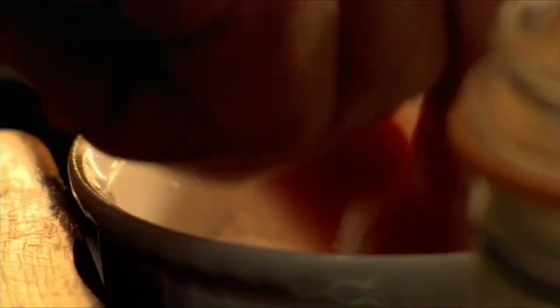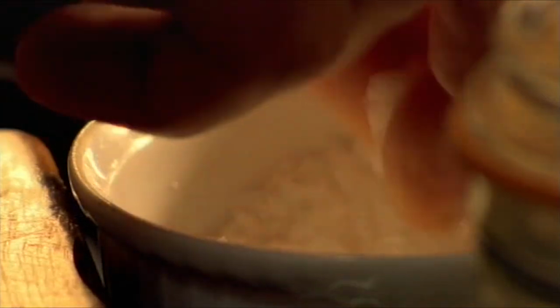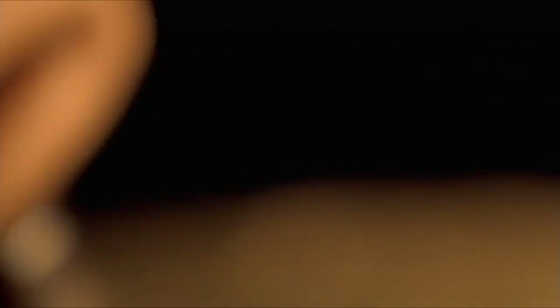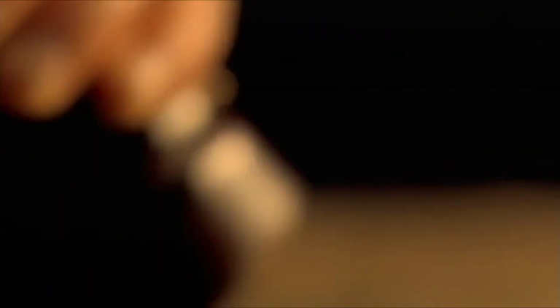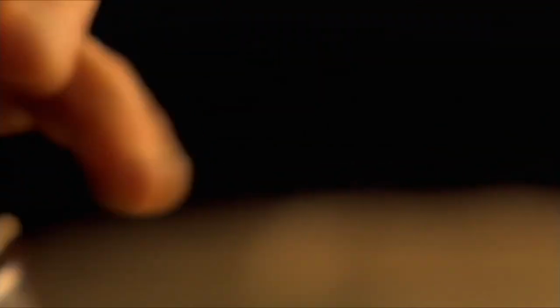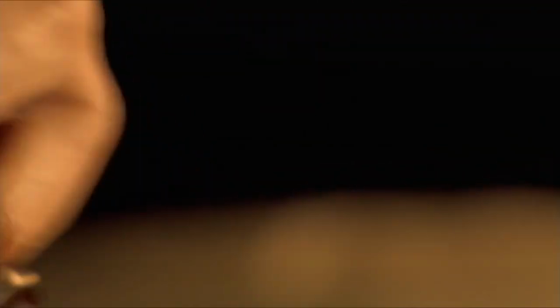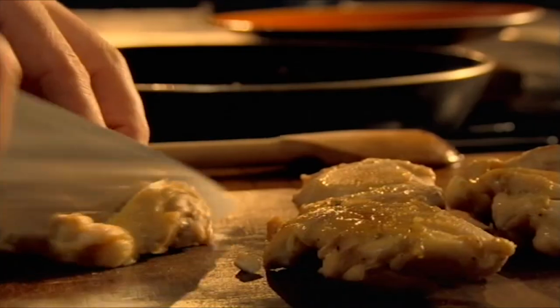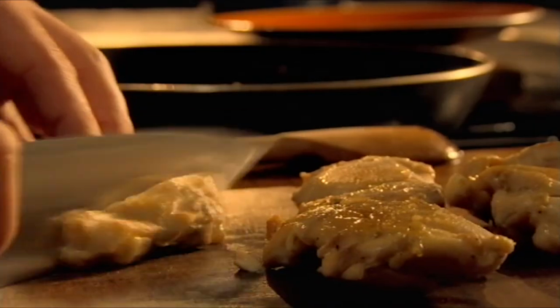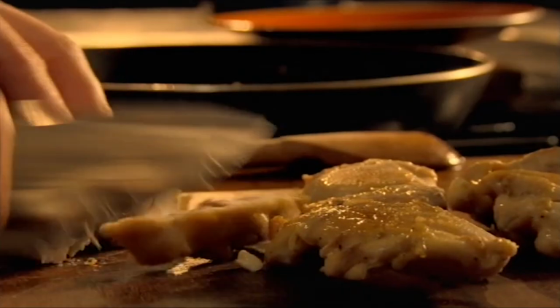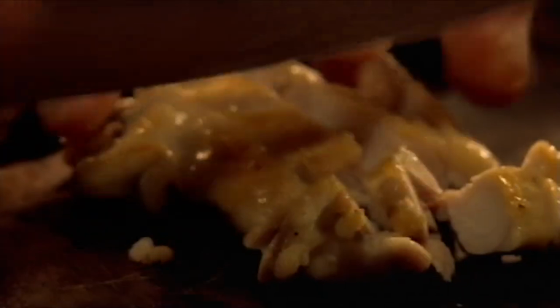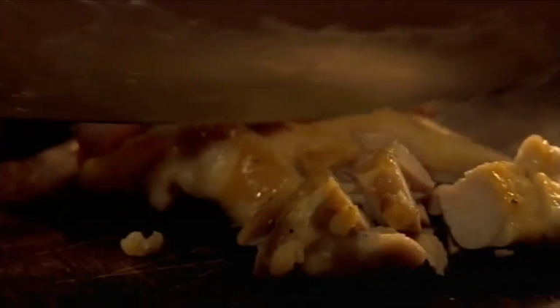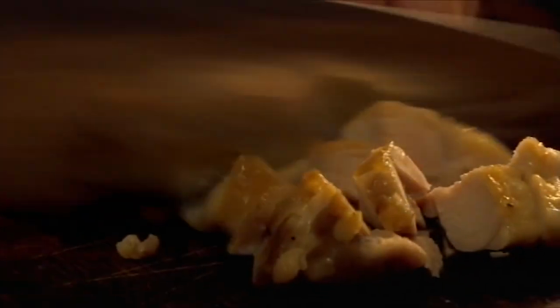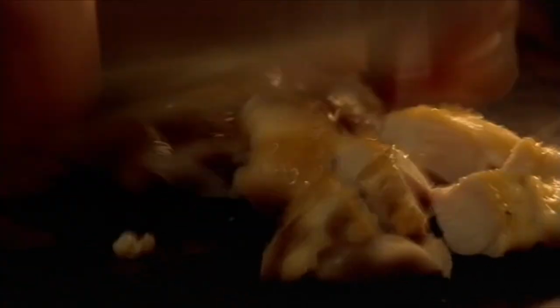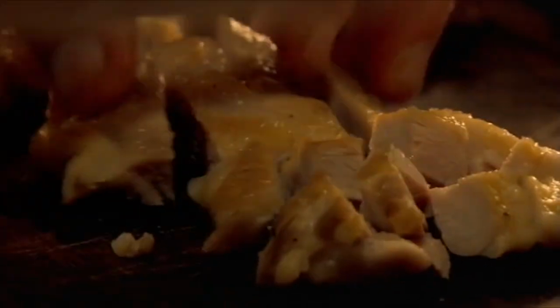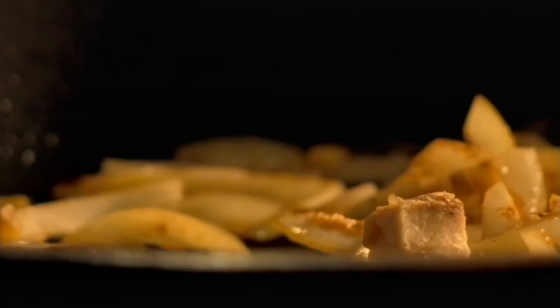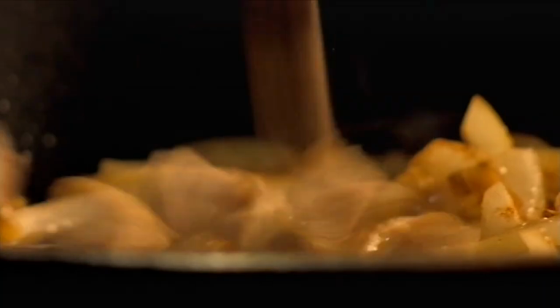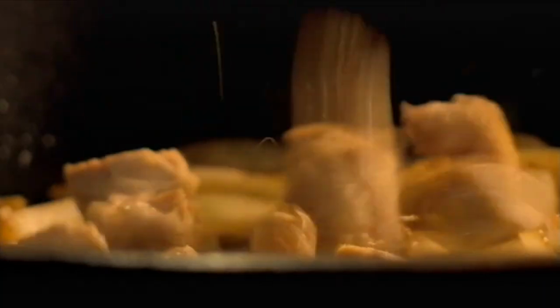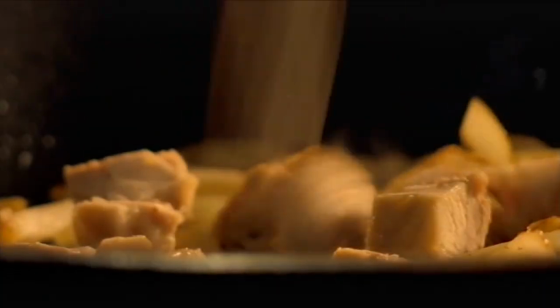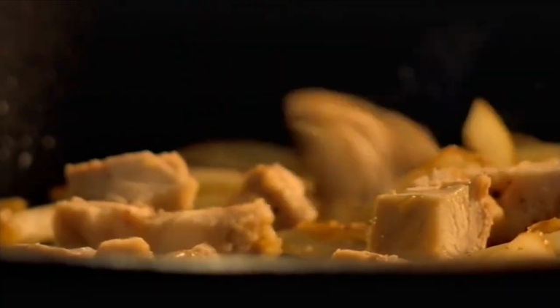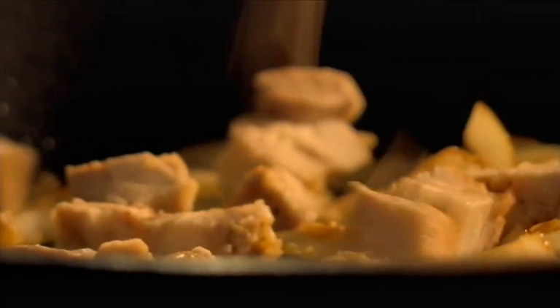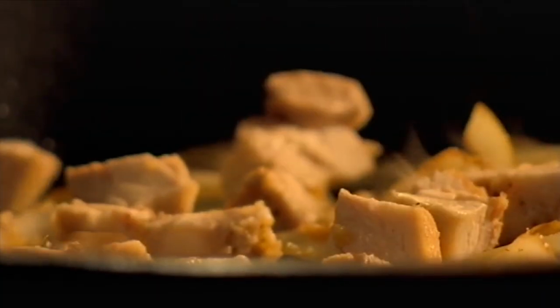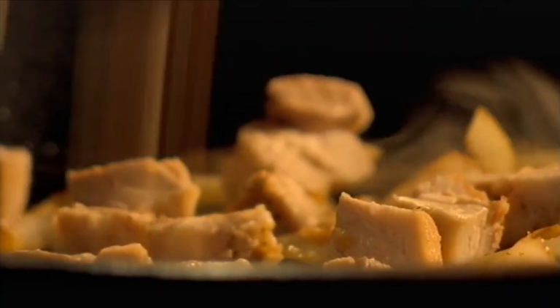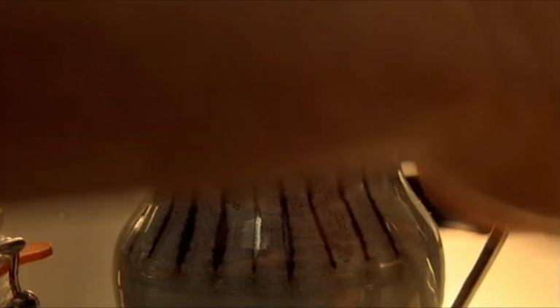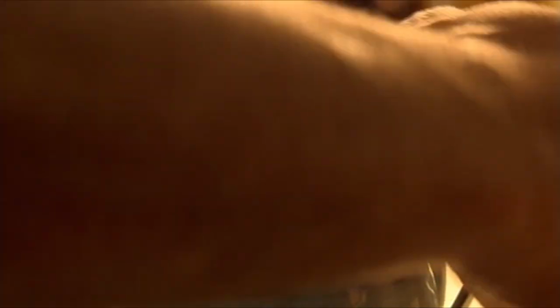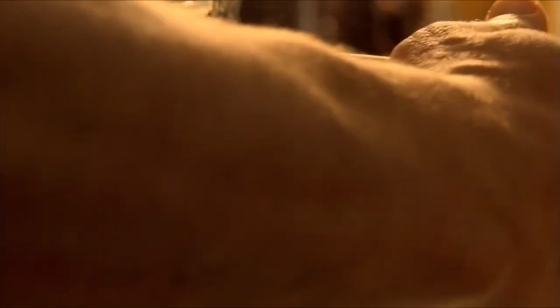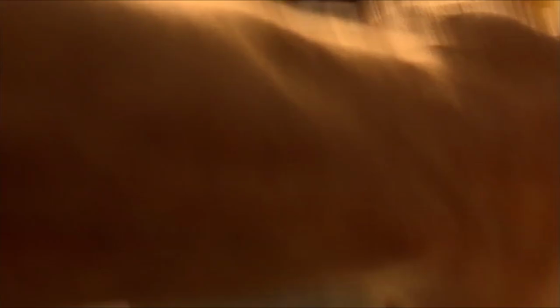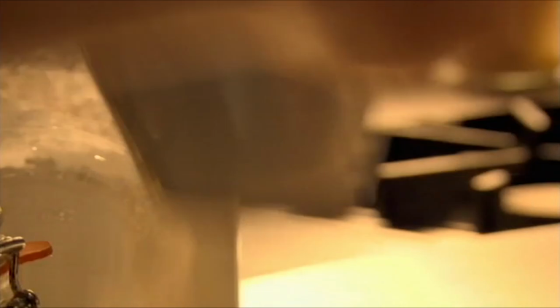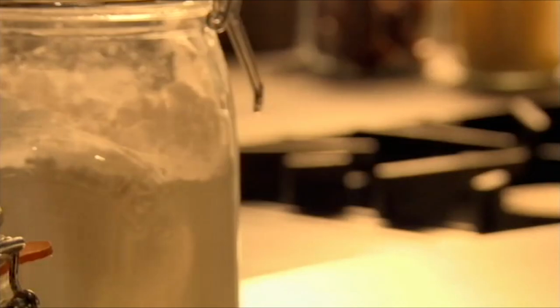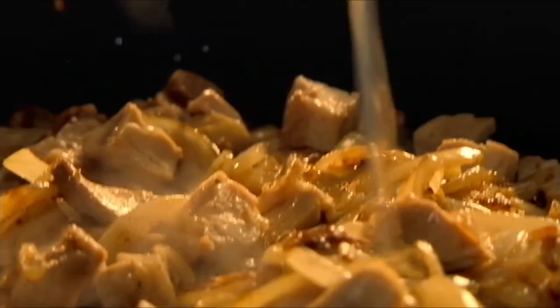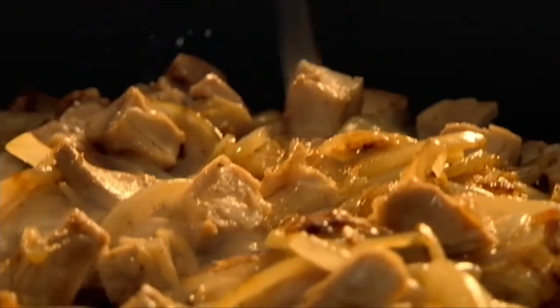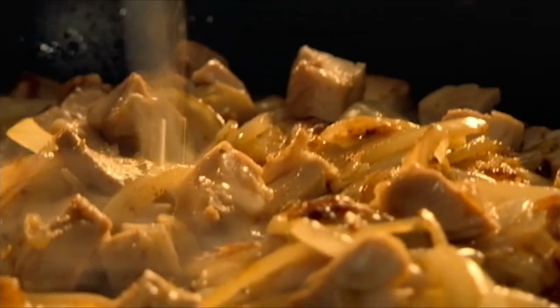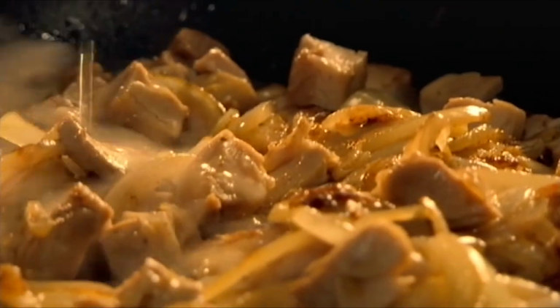Then season. Chop cooked chicken thighs and add to the mix. Pour in chicken stock and then simmer.